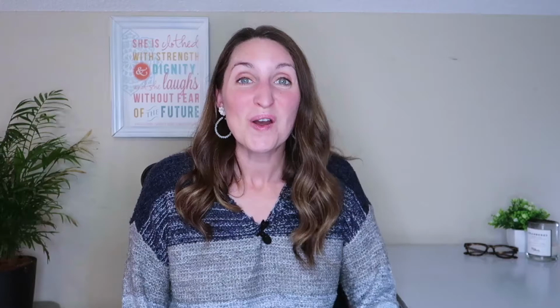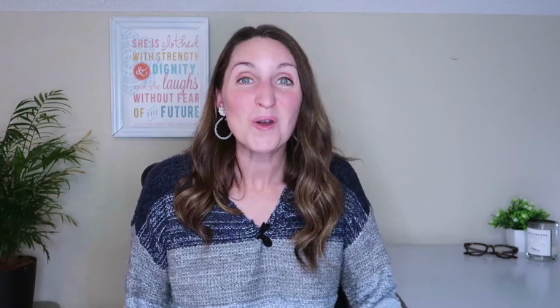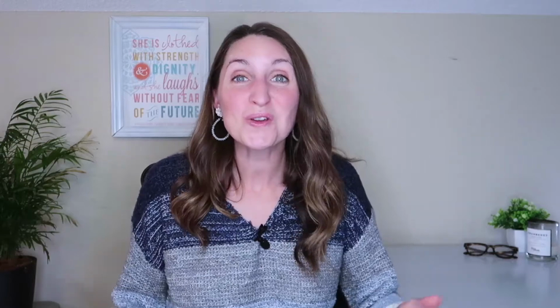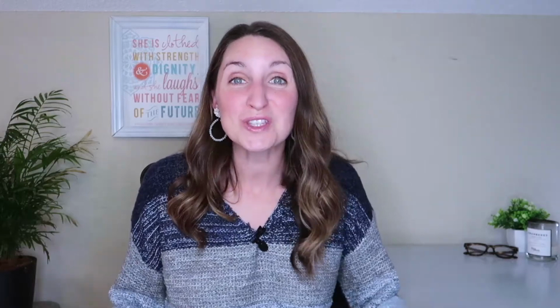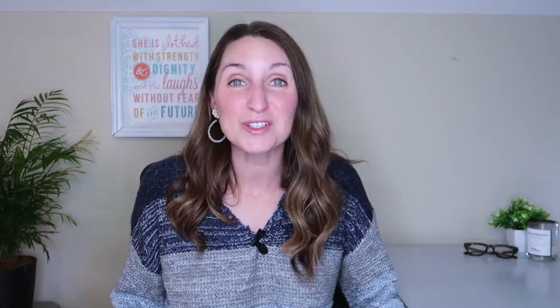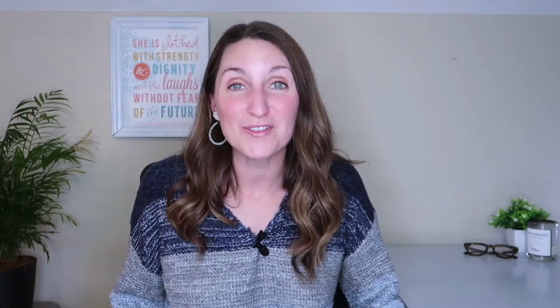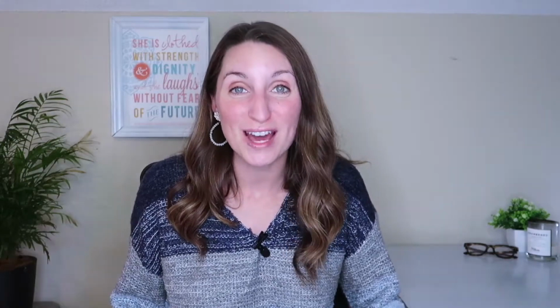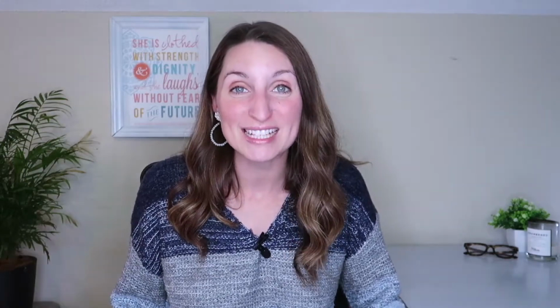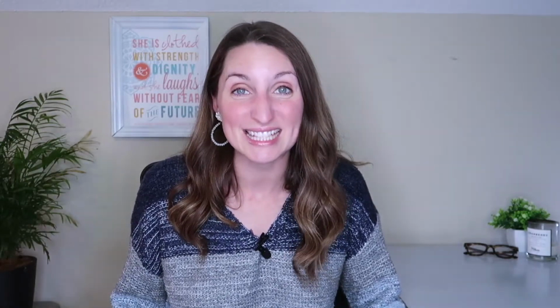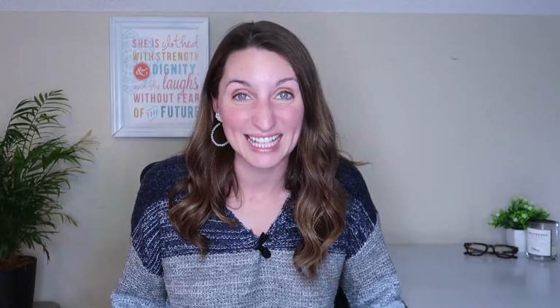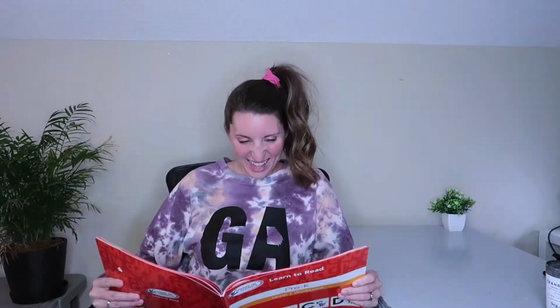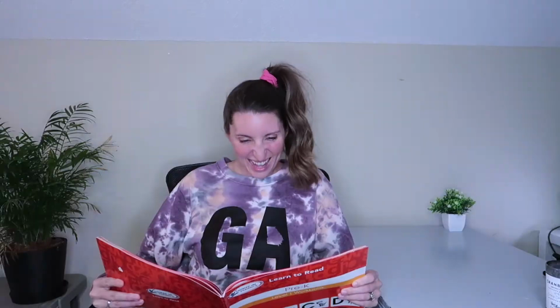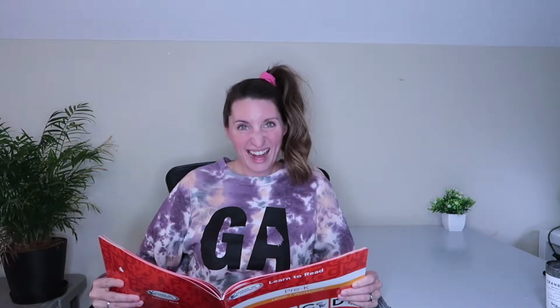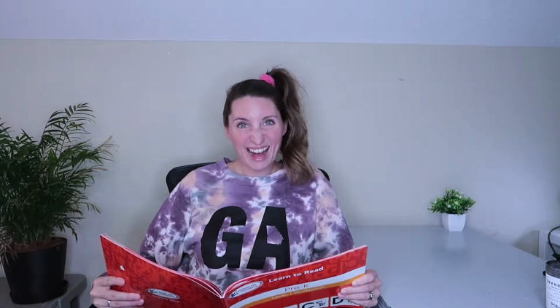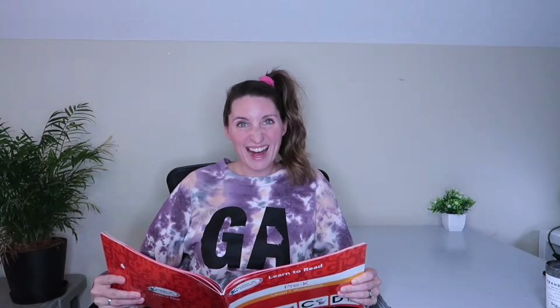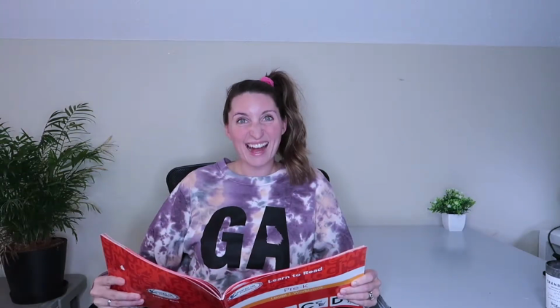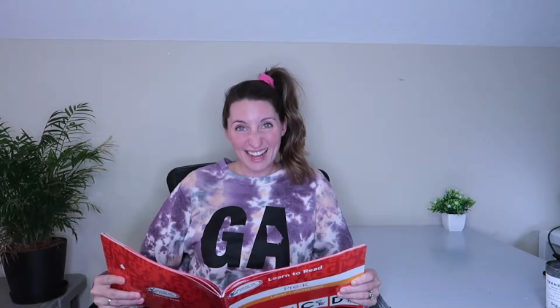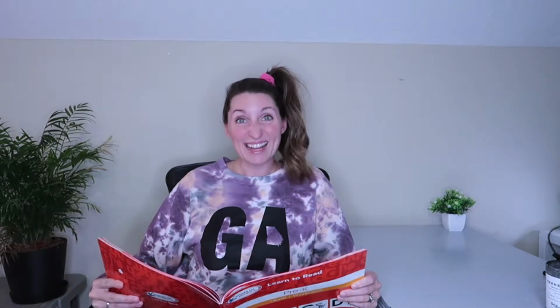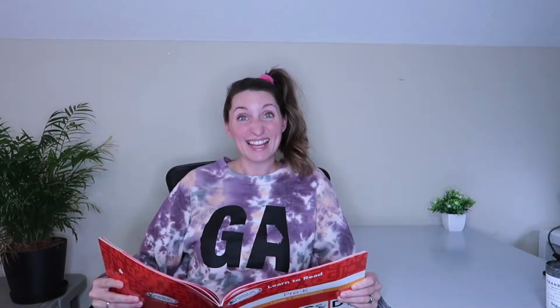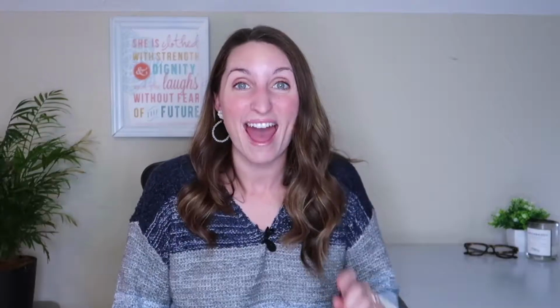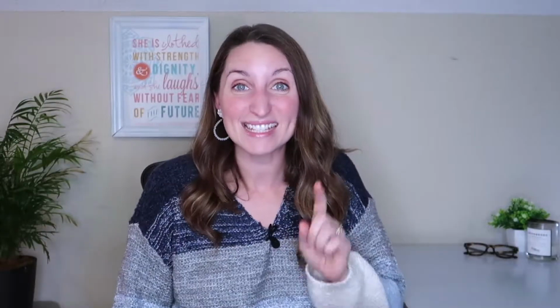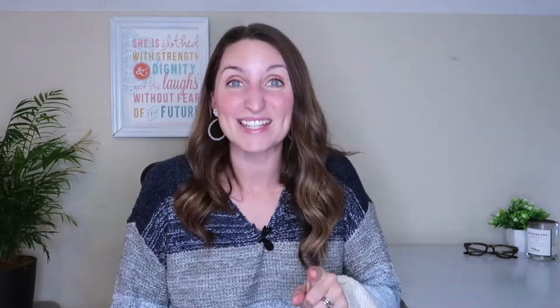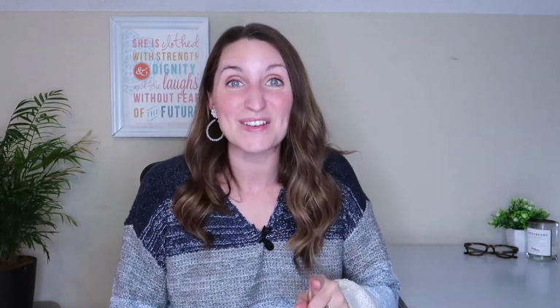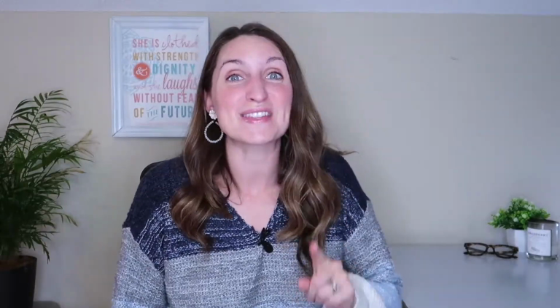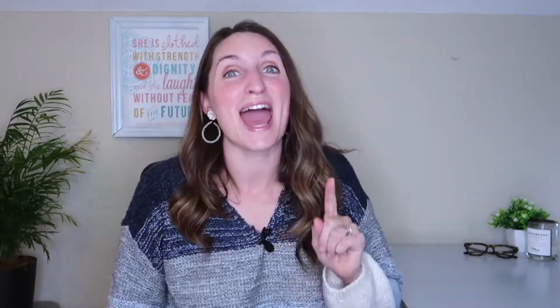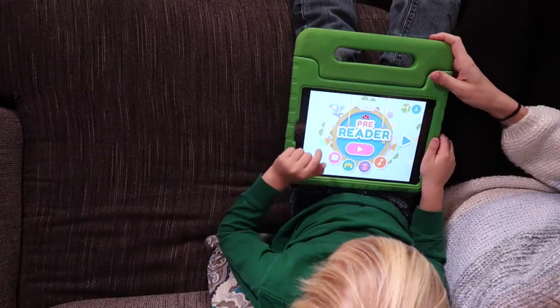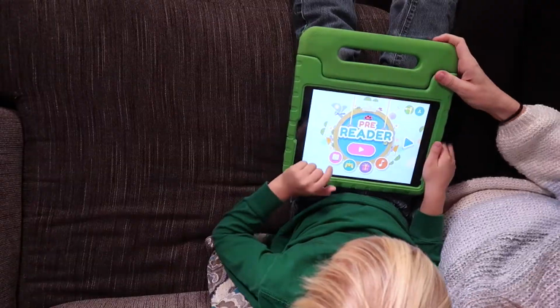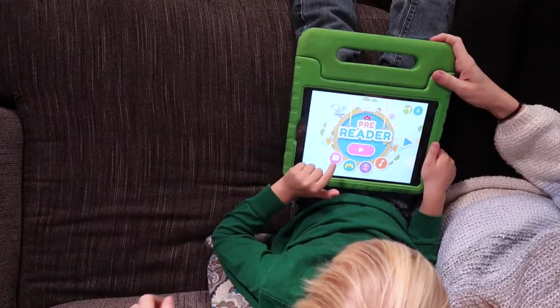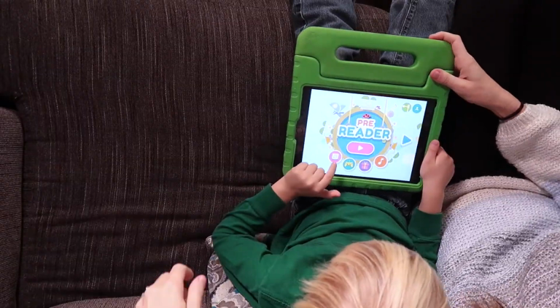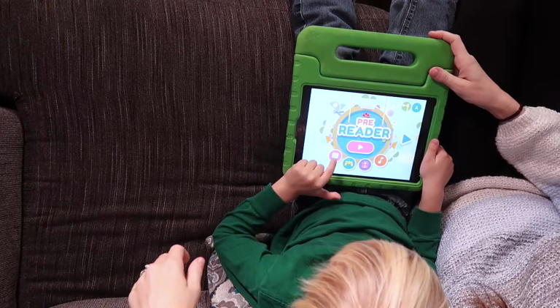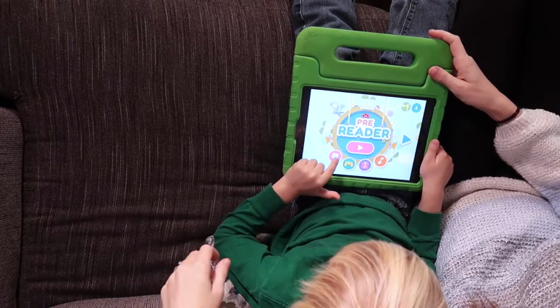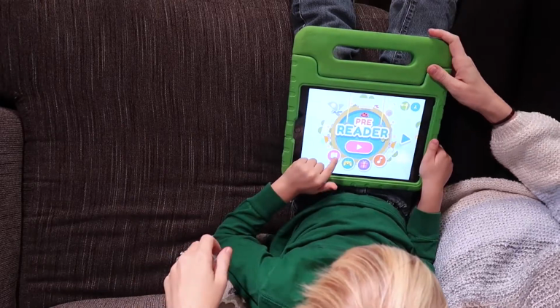Who used Hooked on Phonics as a kid? I can tell you the app is way cooler.